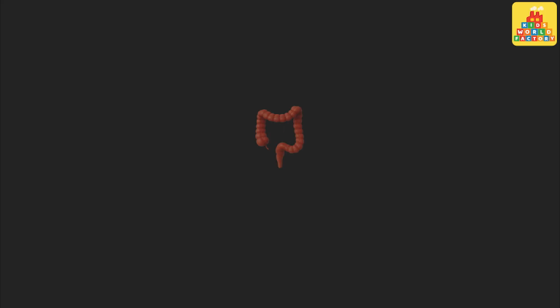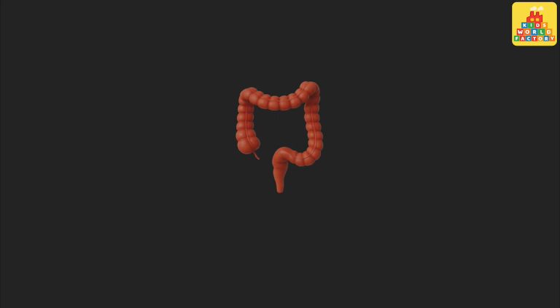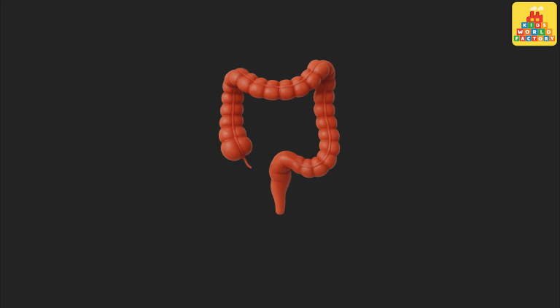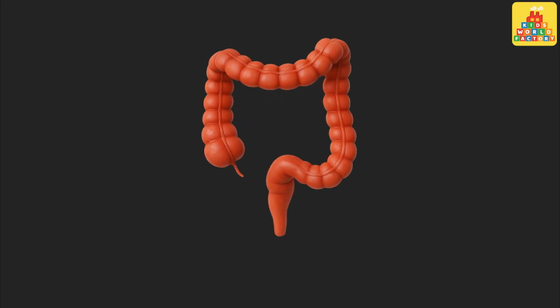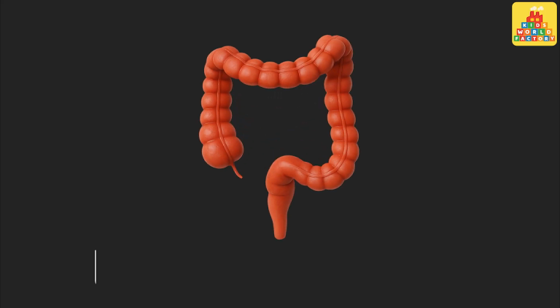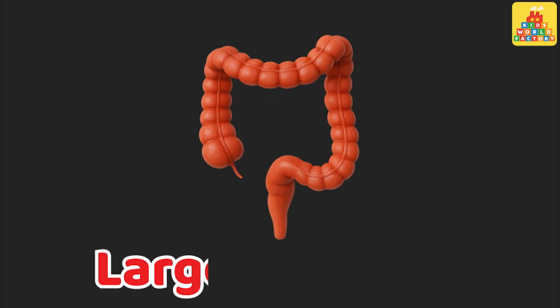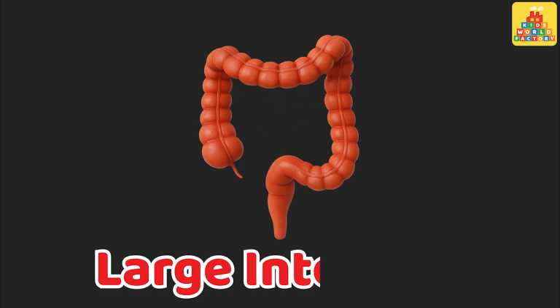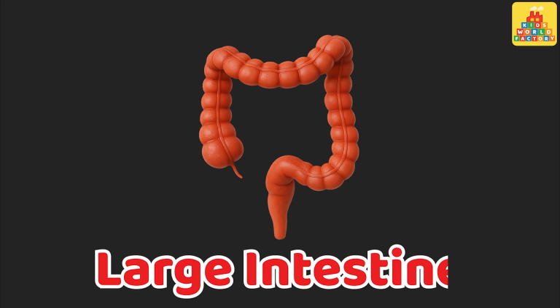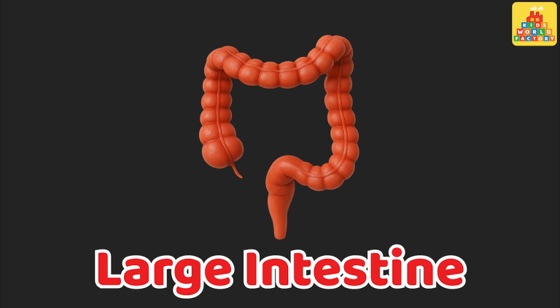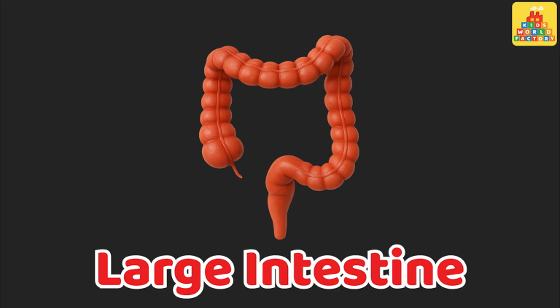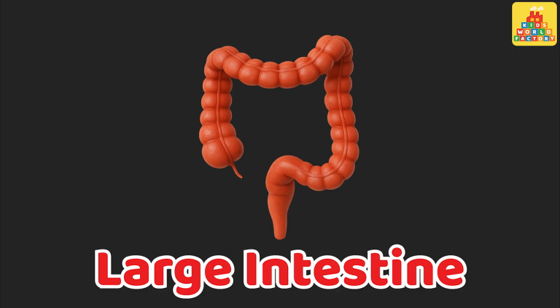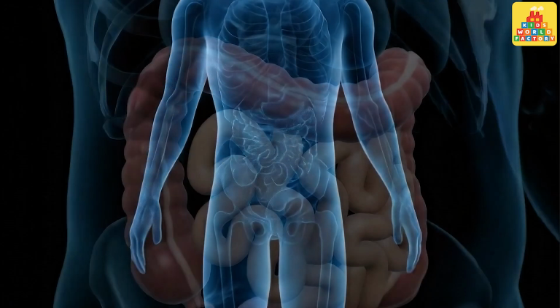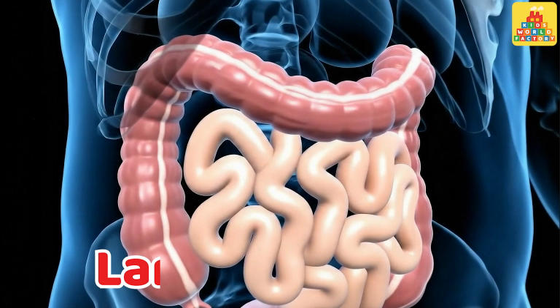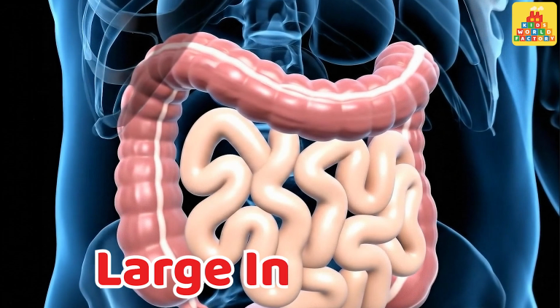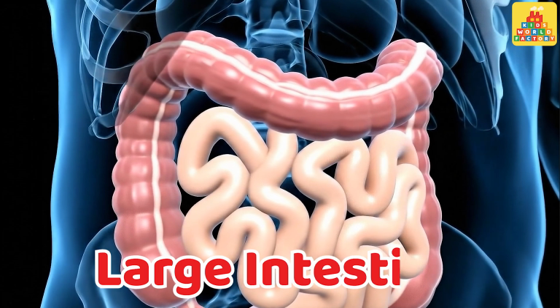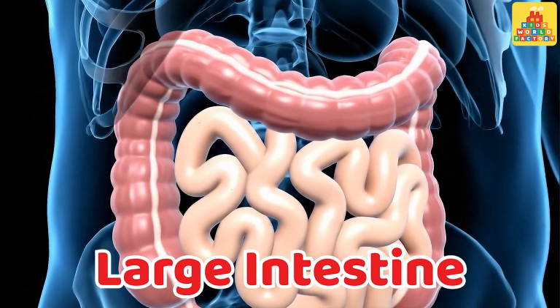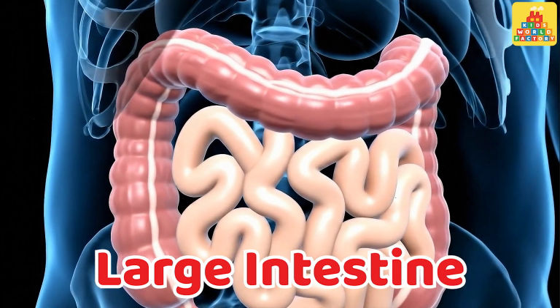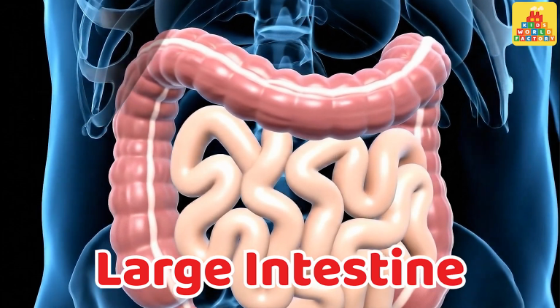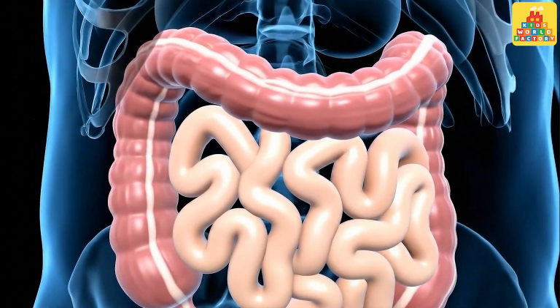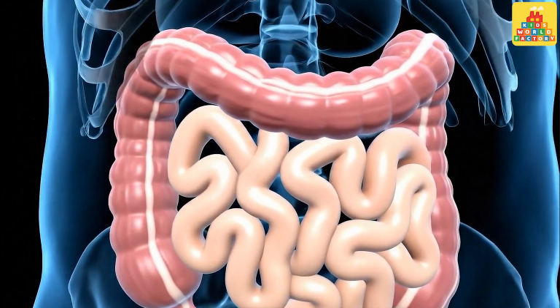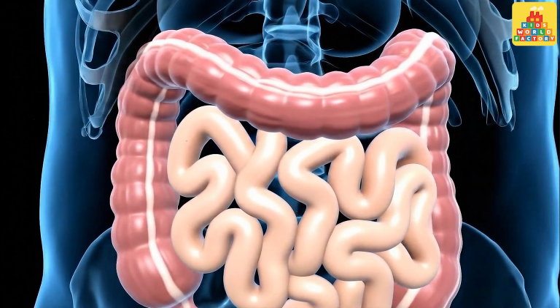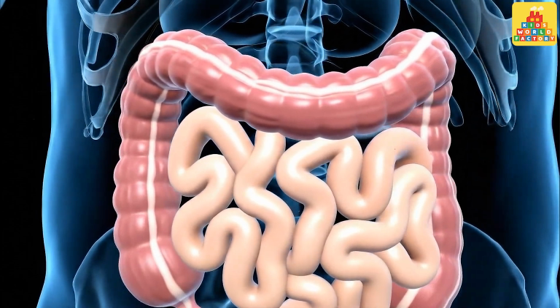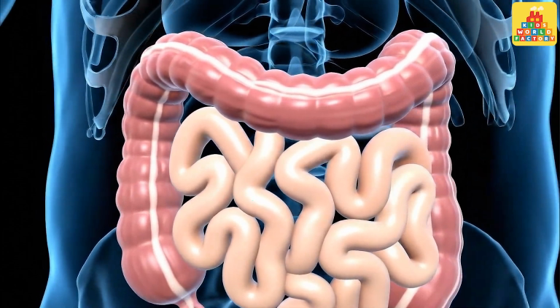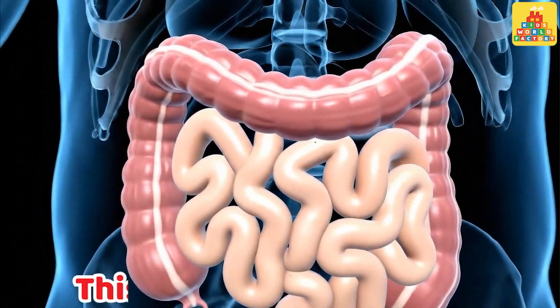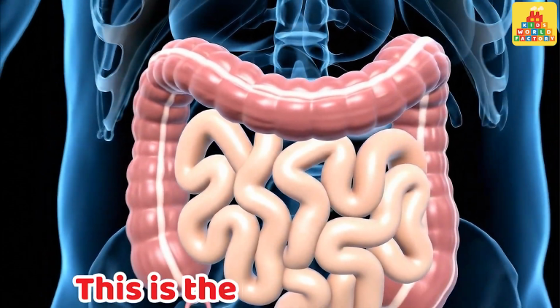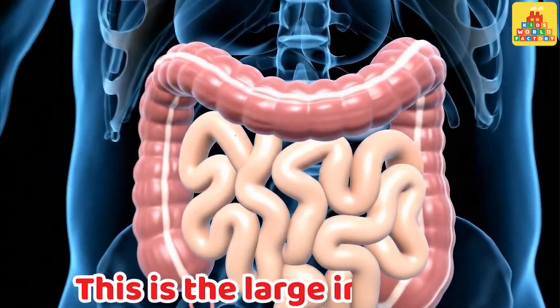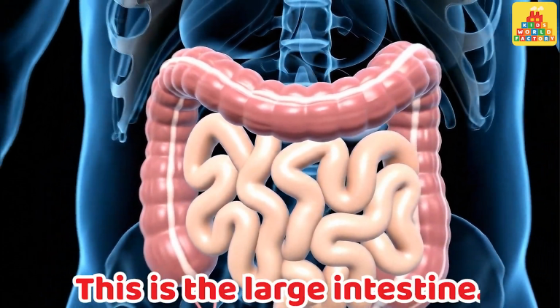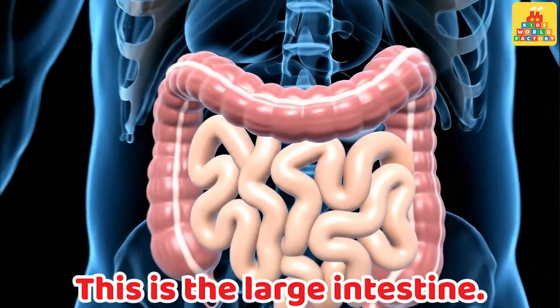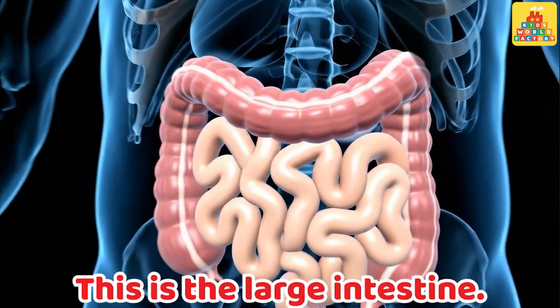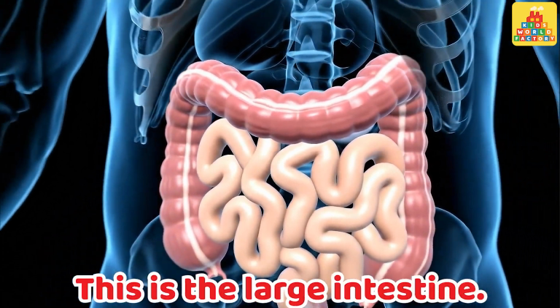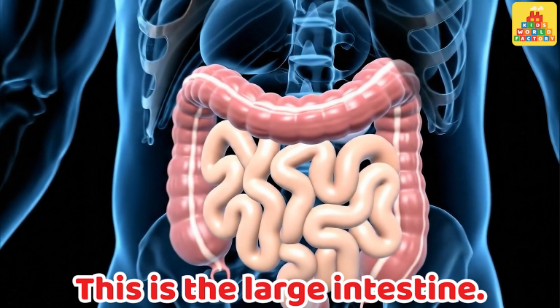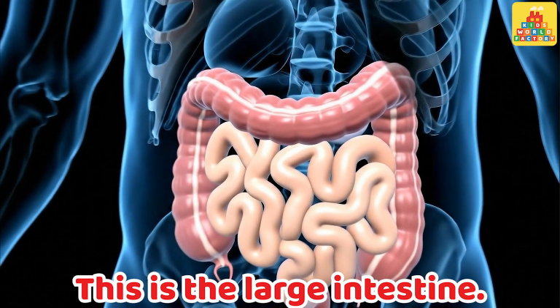Large intestine. This is the large intestine.